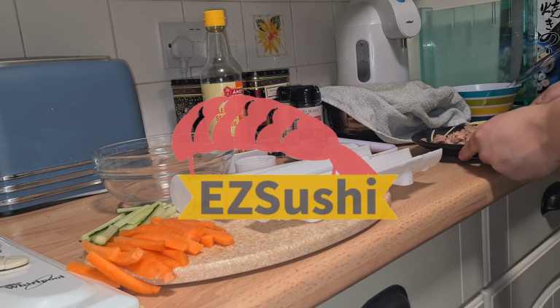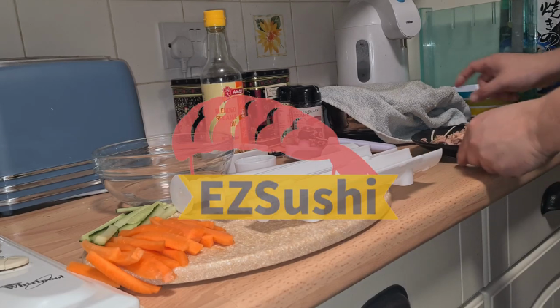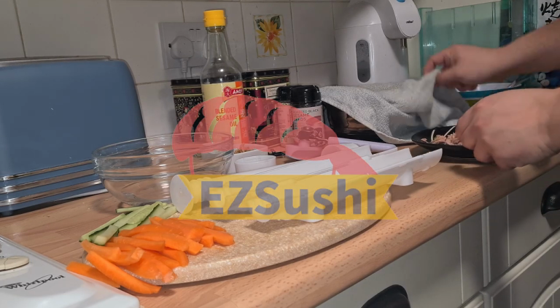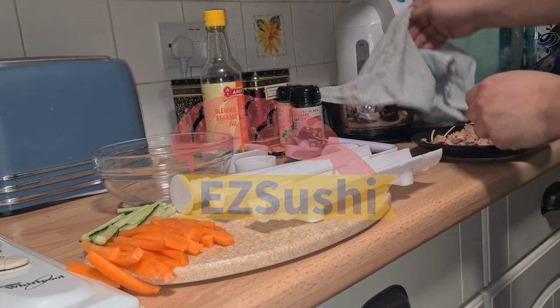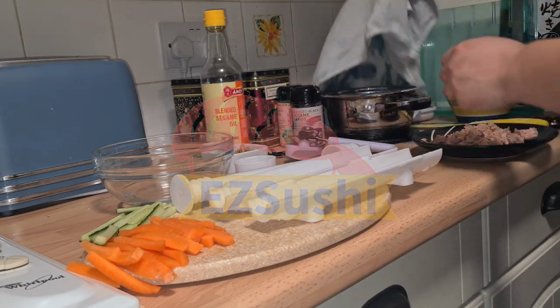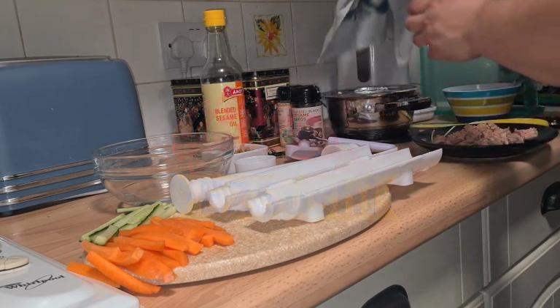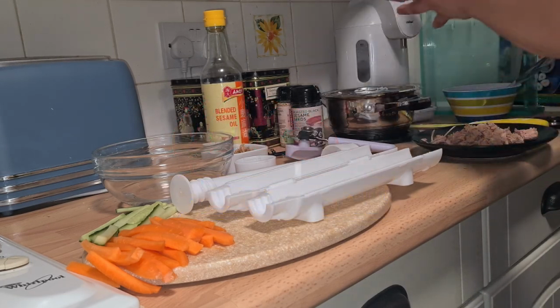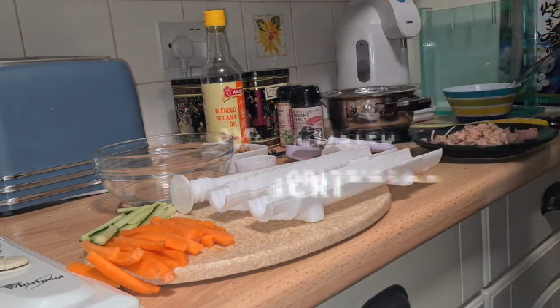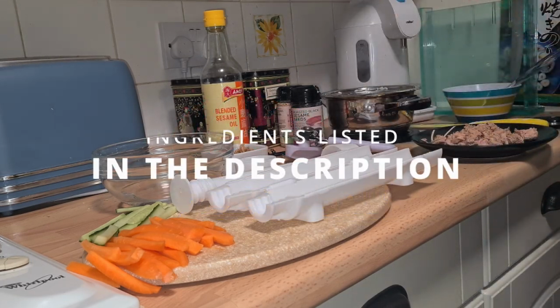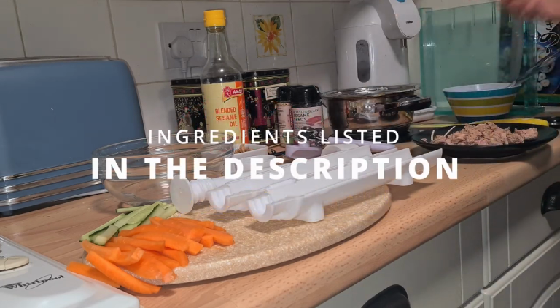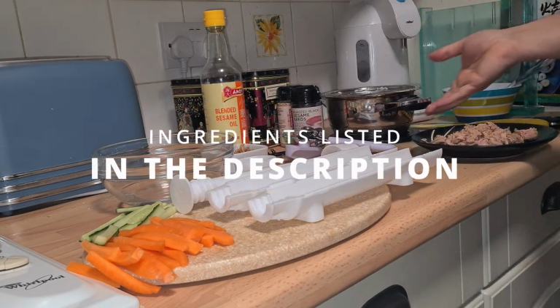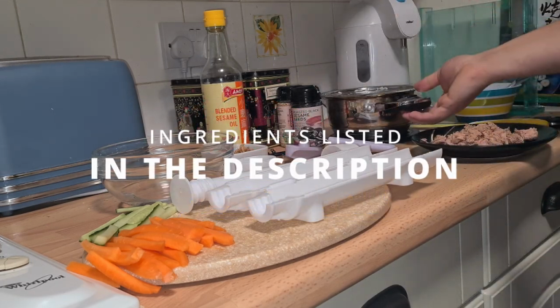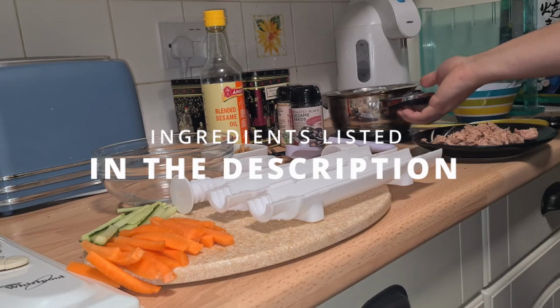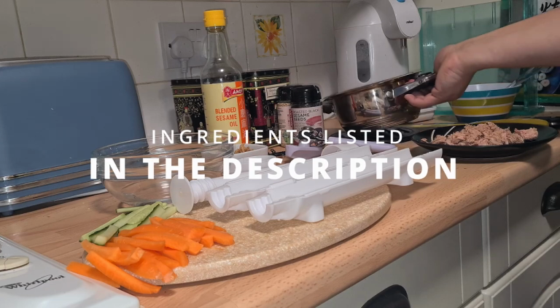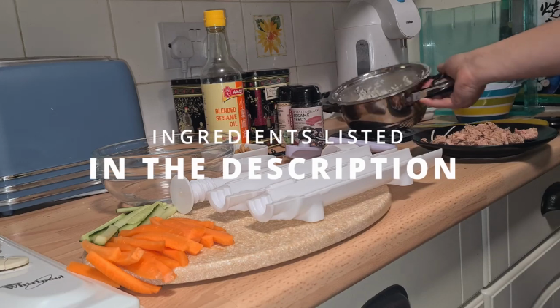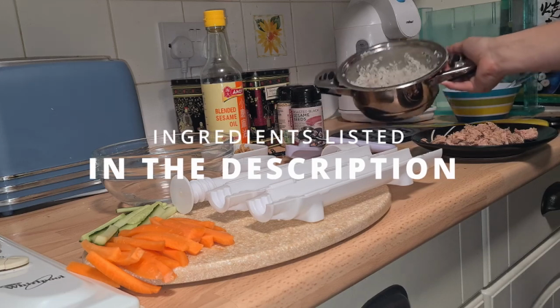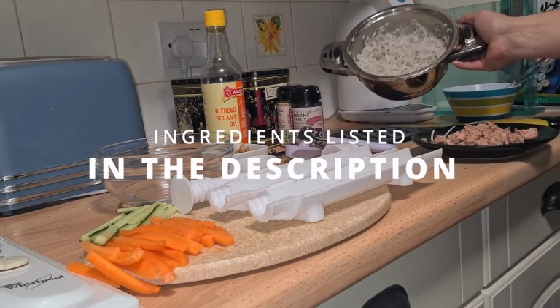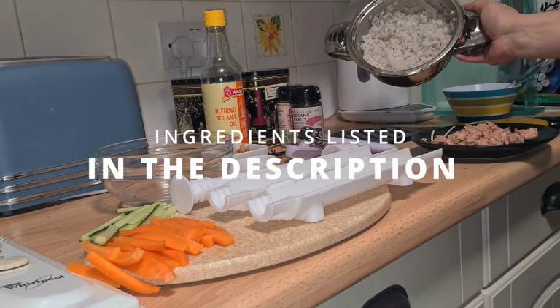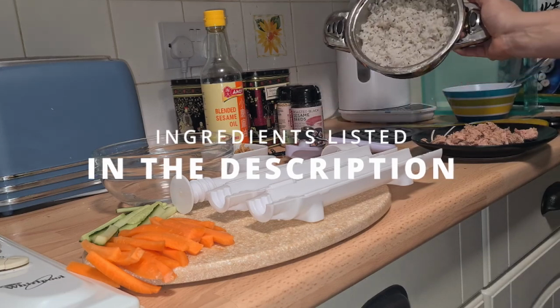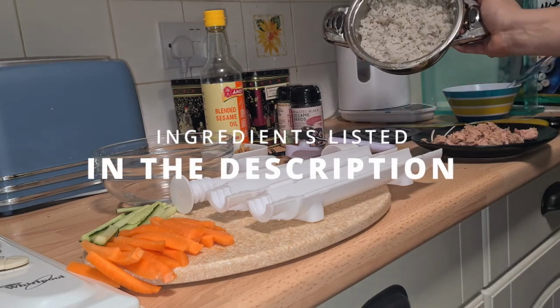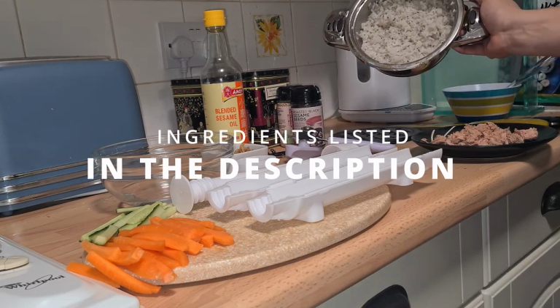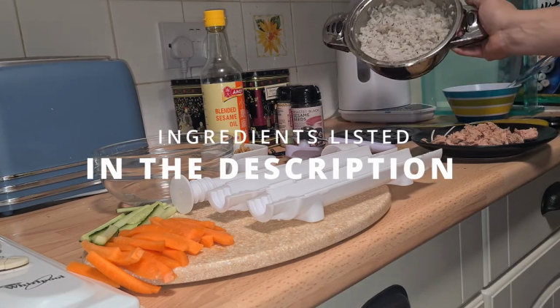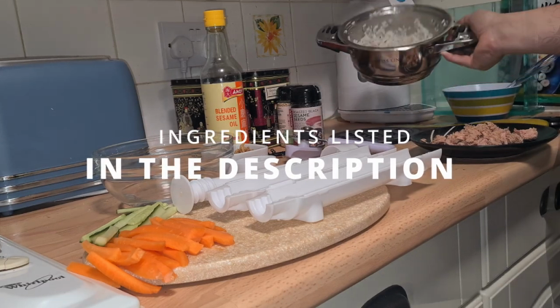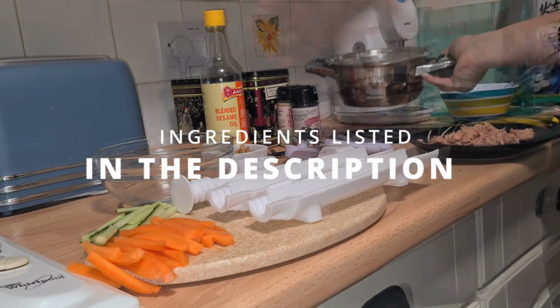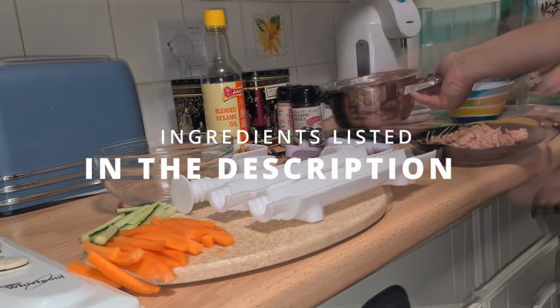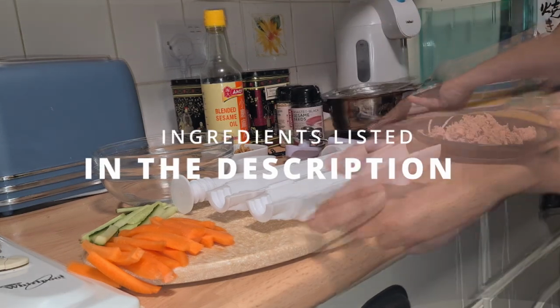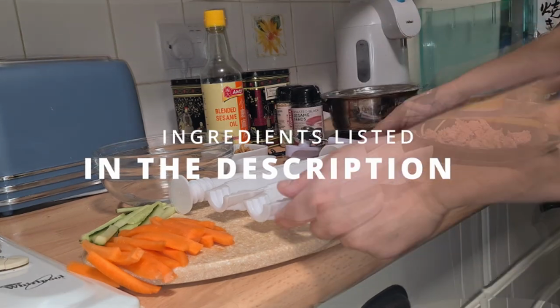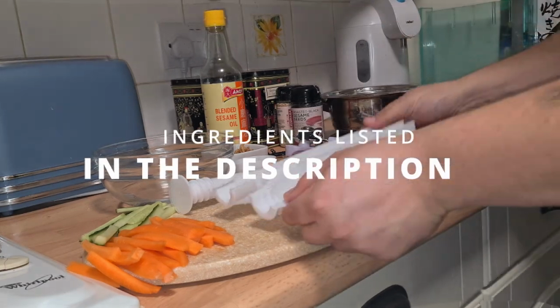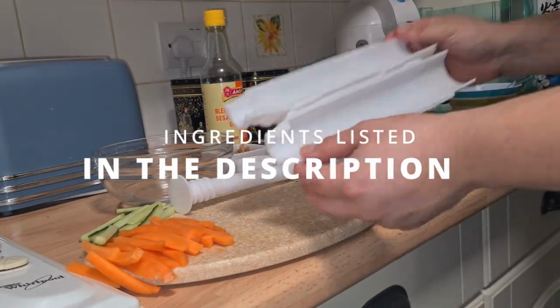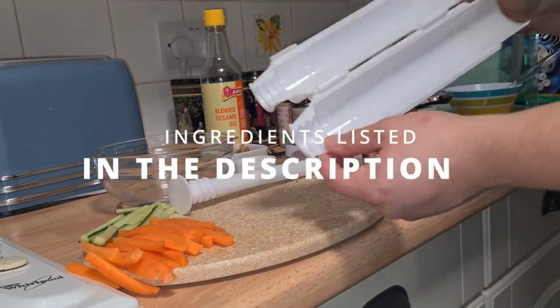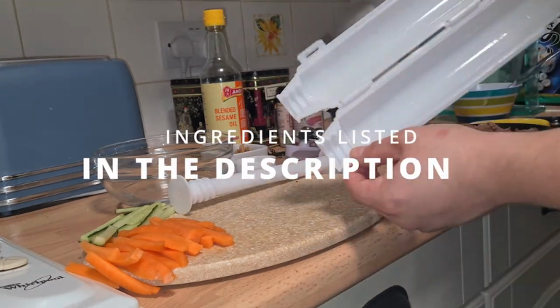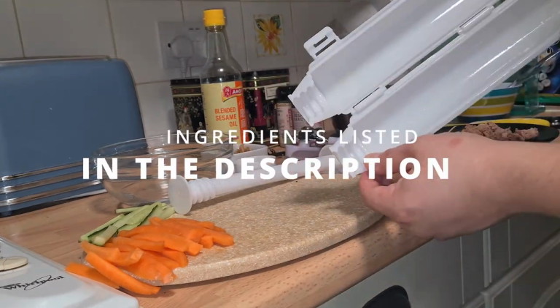Hello and welcome to the Easy Sushi Tutorial. All the ingredients will be listed in the description below.